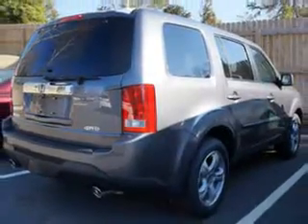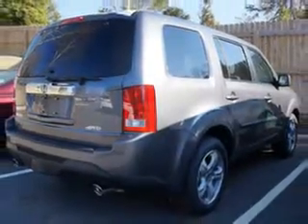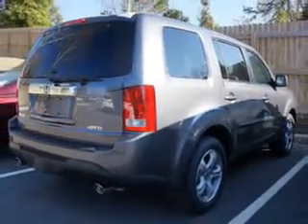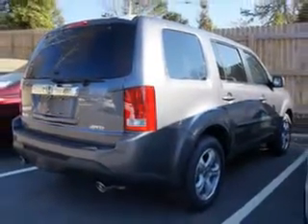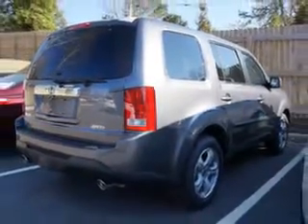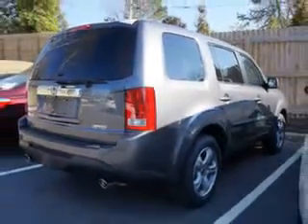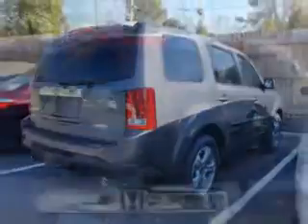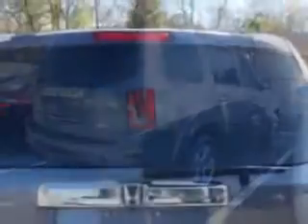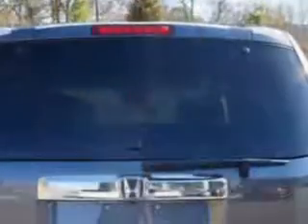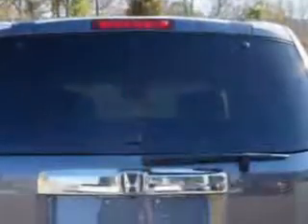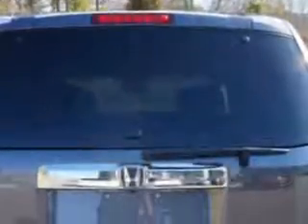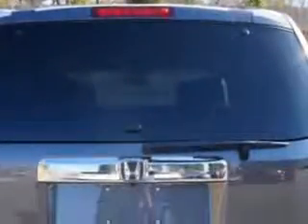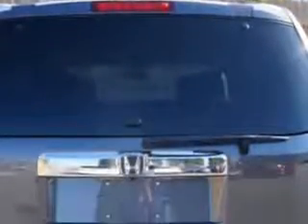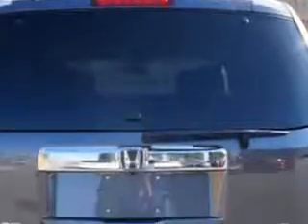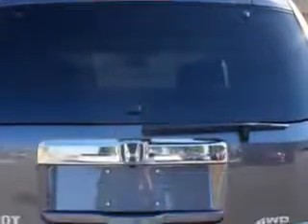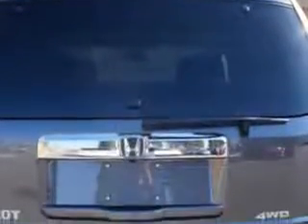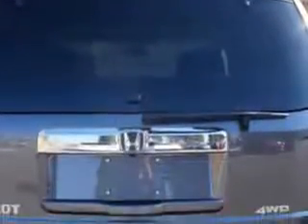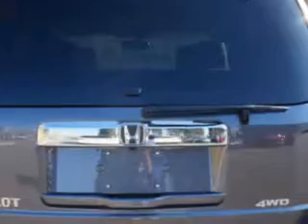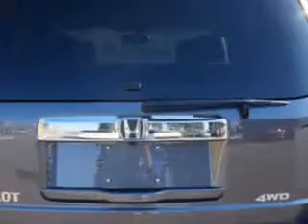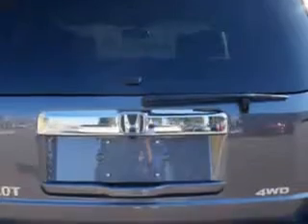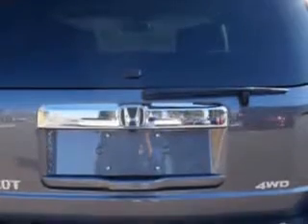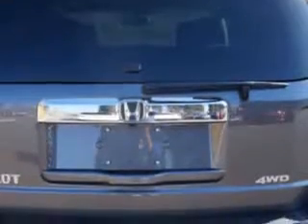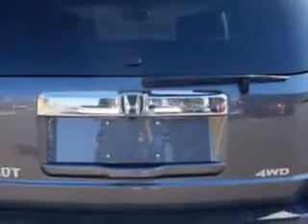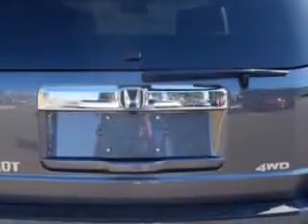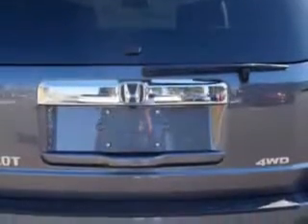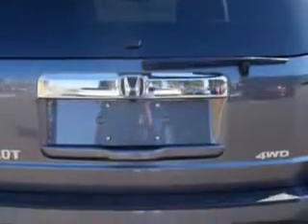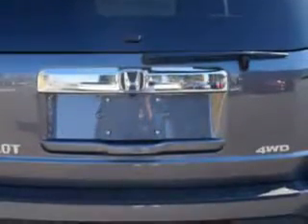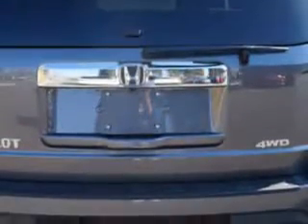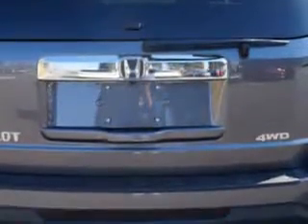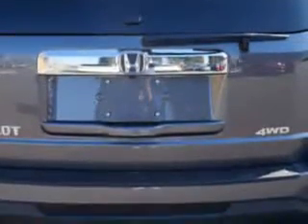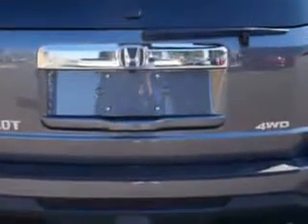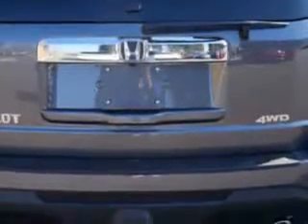Power tilt sunroof, ambient lighting, Homelink universal garage door opener, auto dimming inside rear view mirror, and much more.